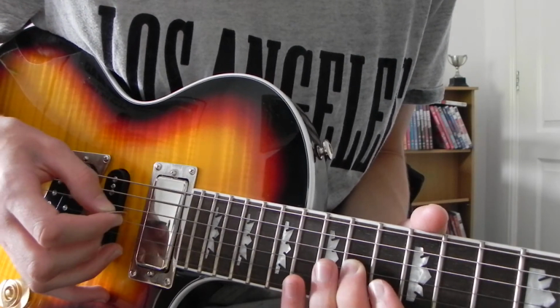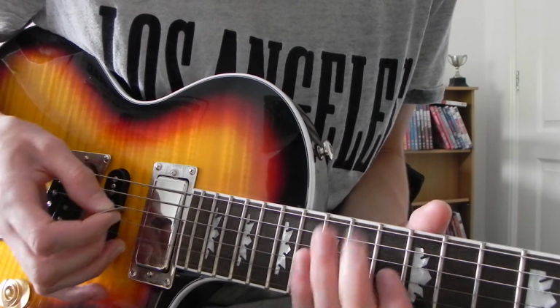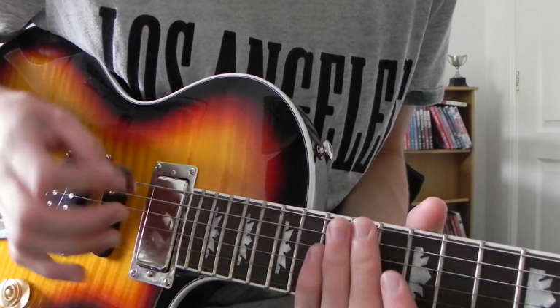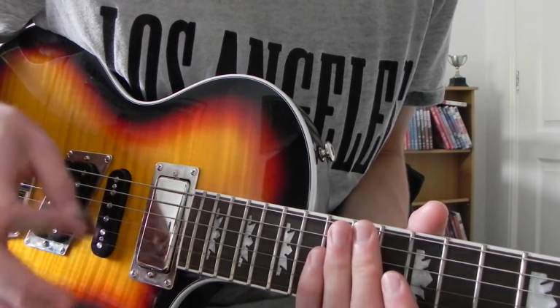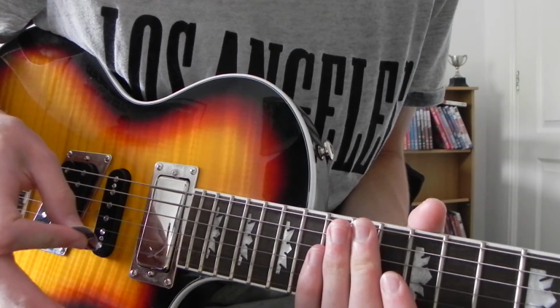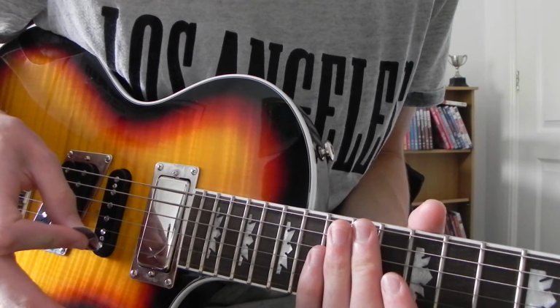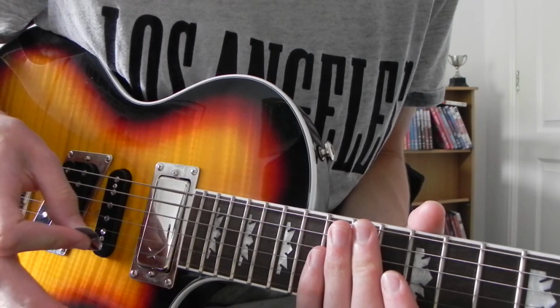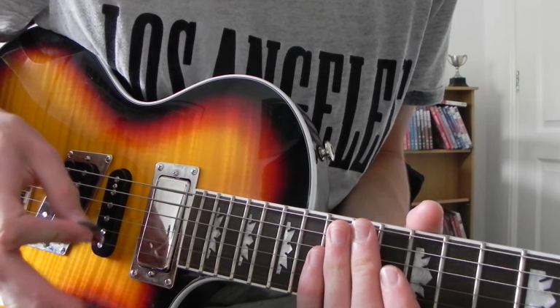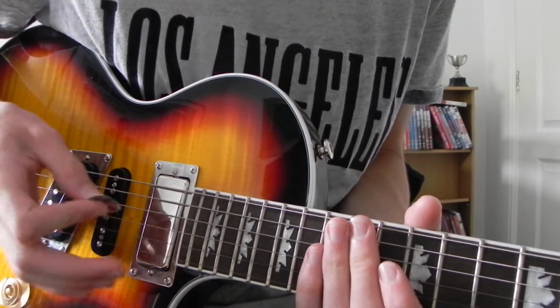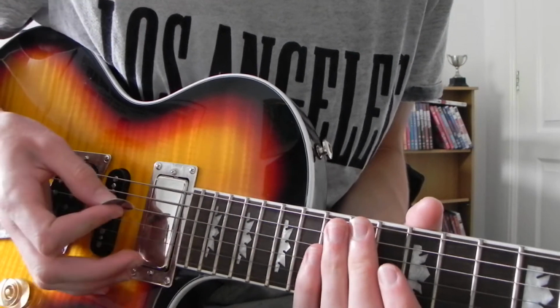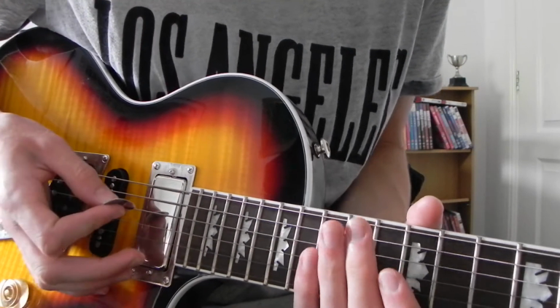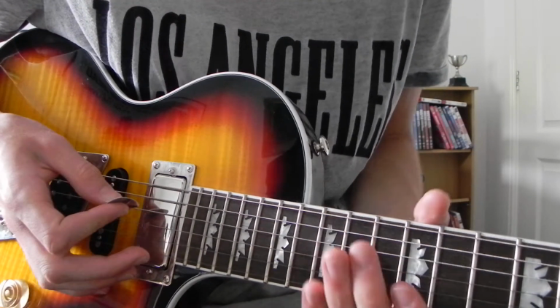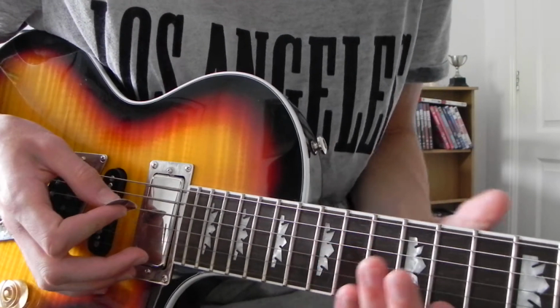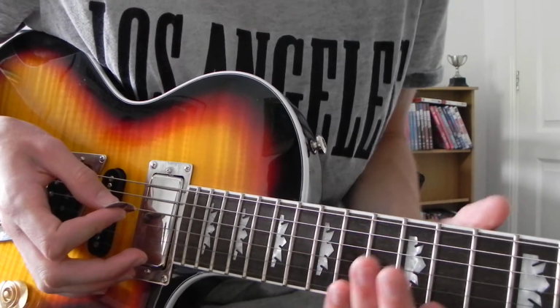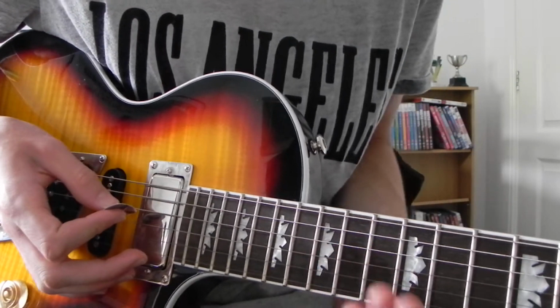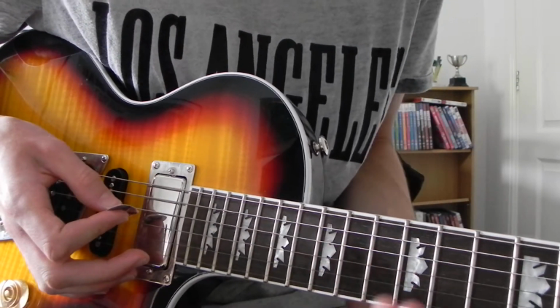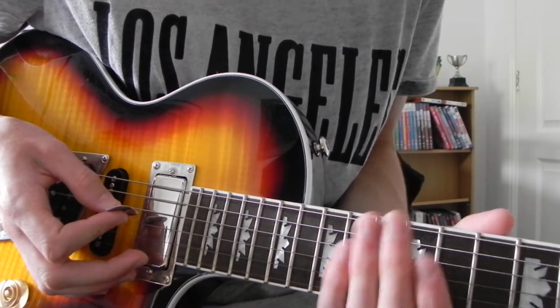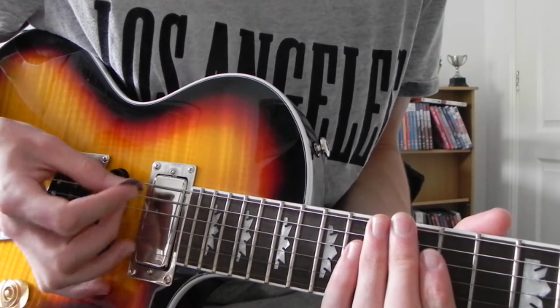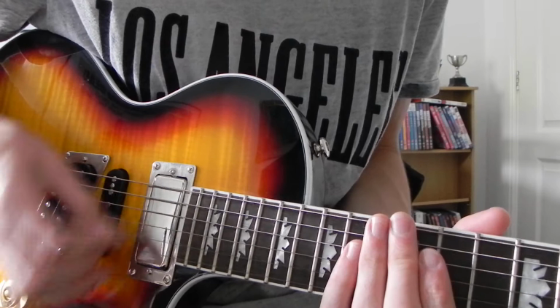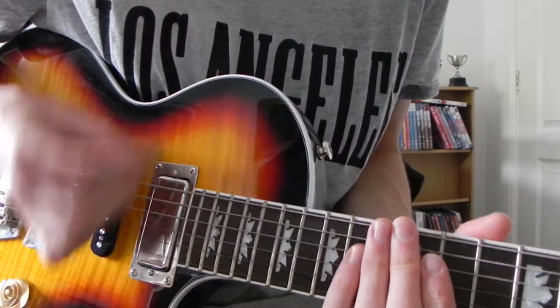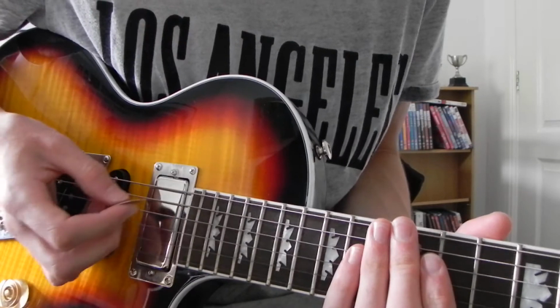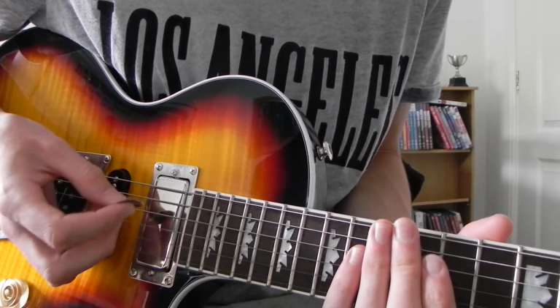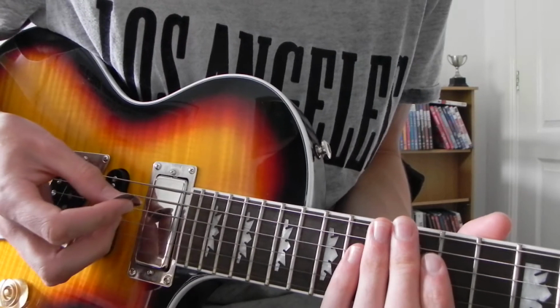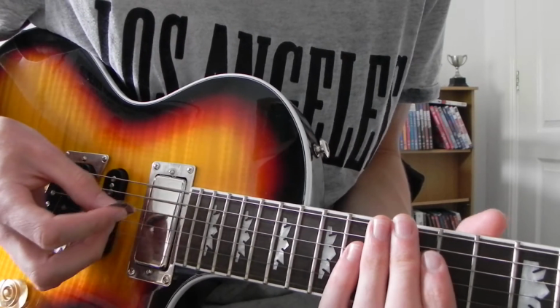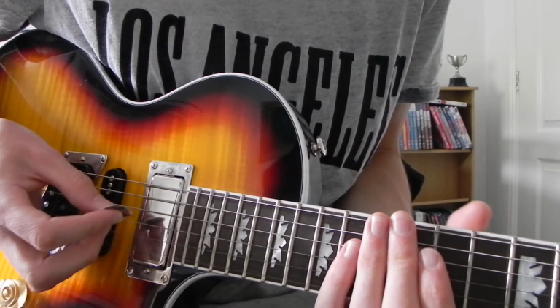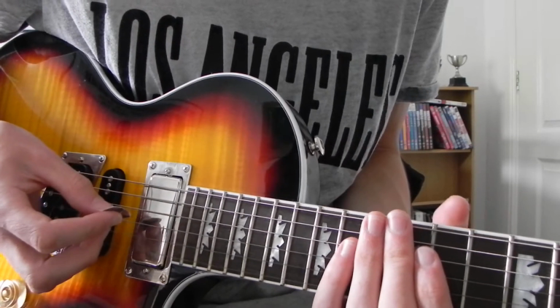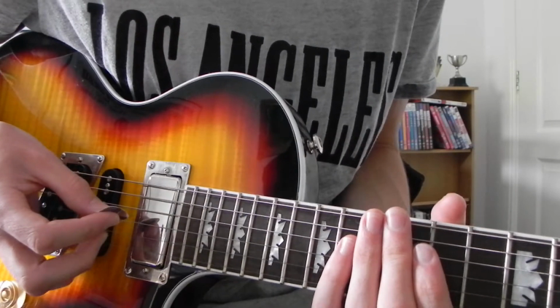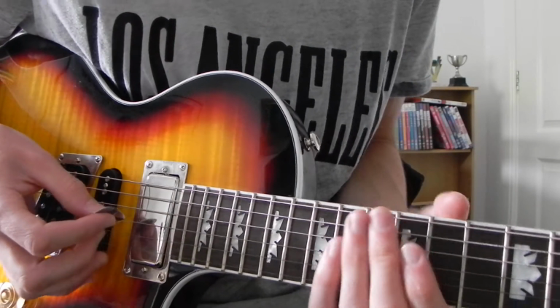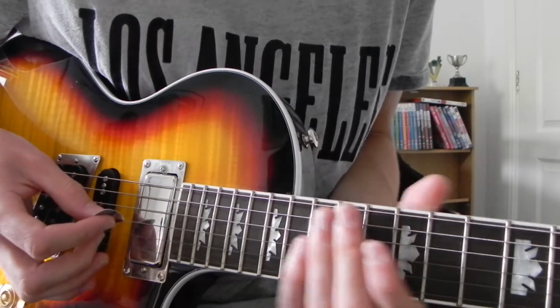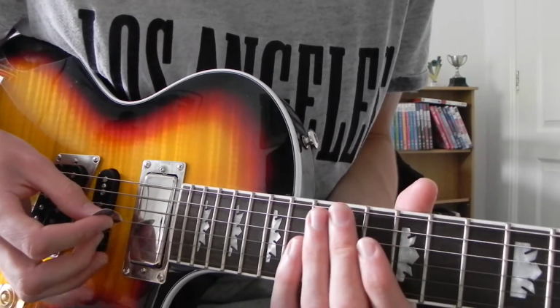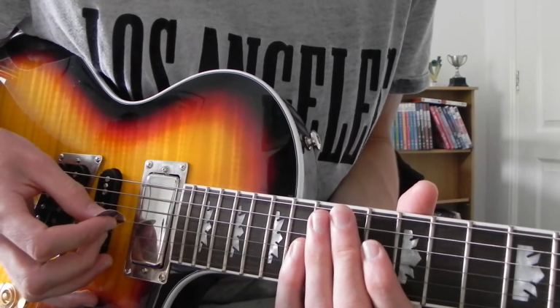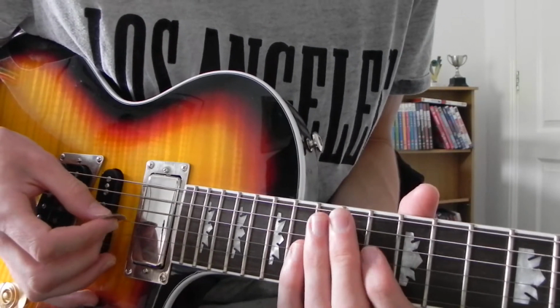And that's all there is on the G string. I'll play the G string bit very slowly — play along if you can.